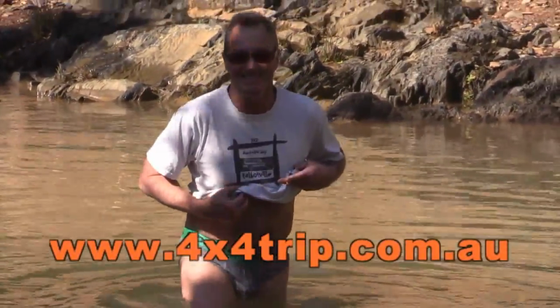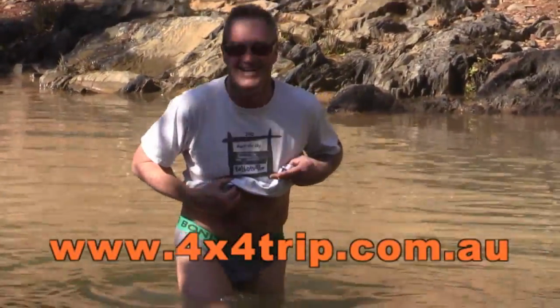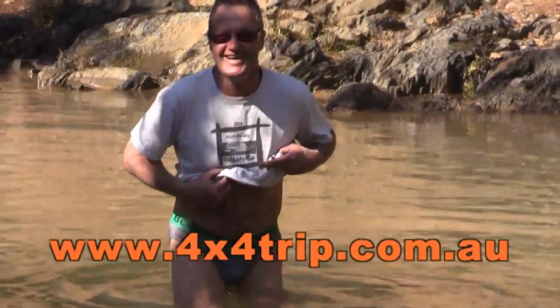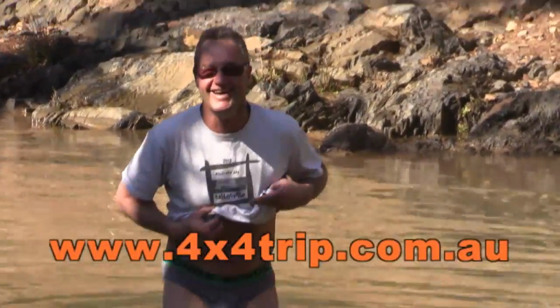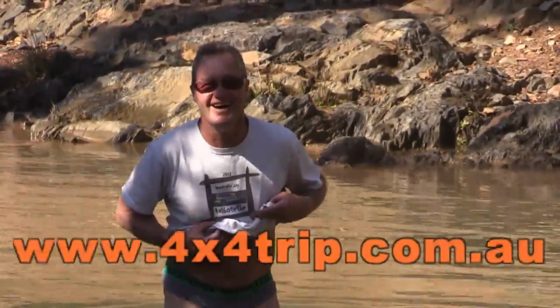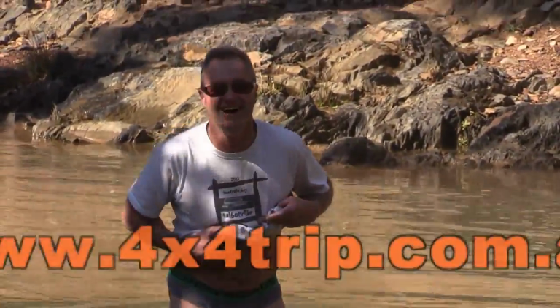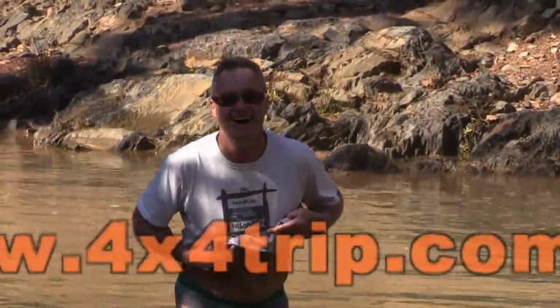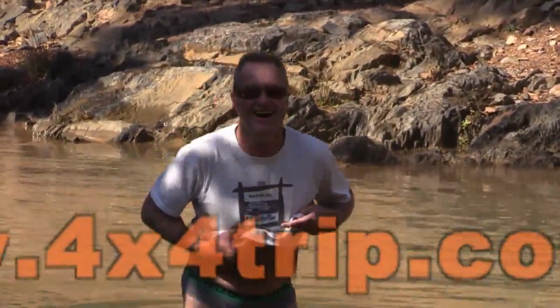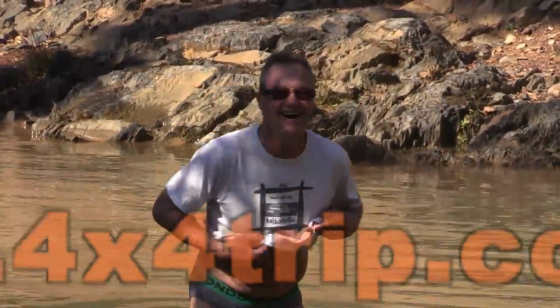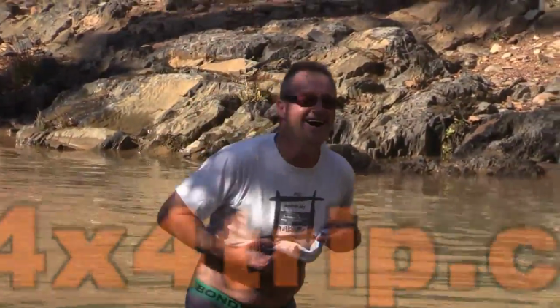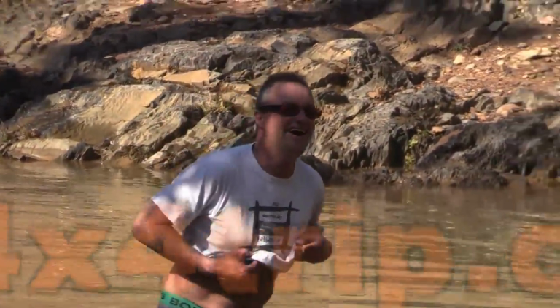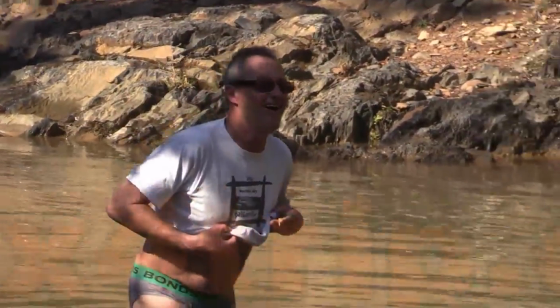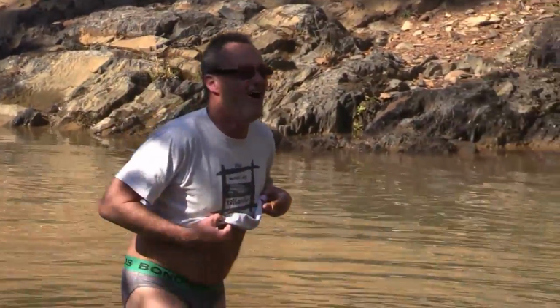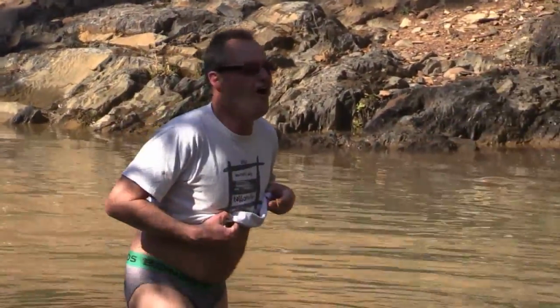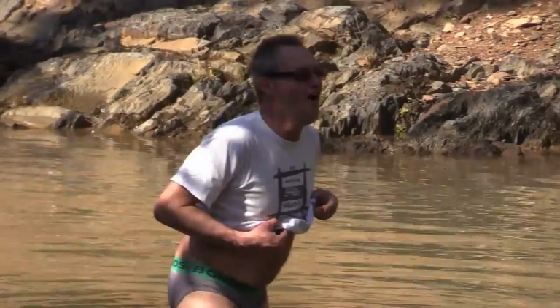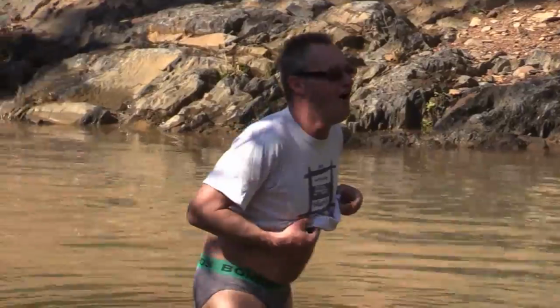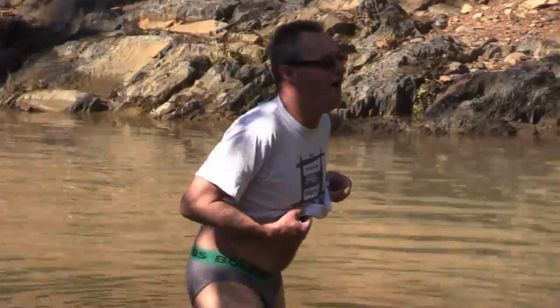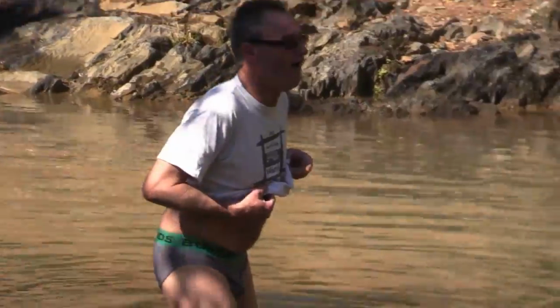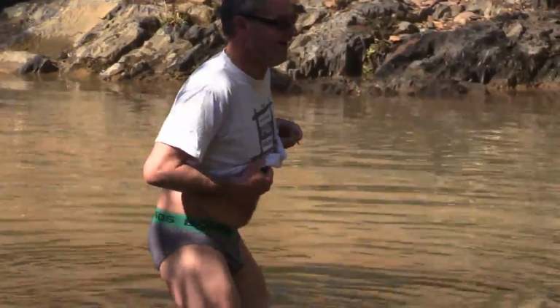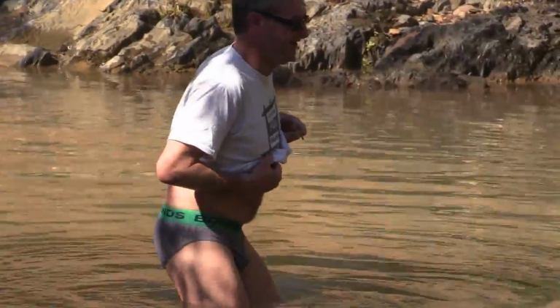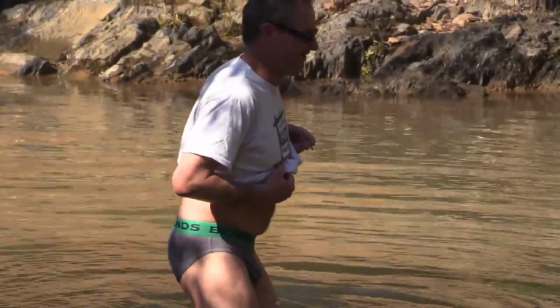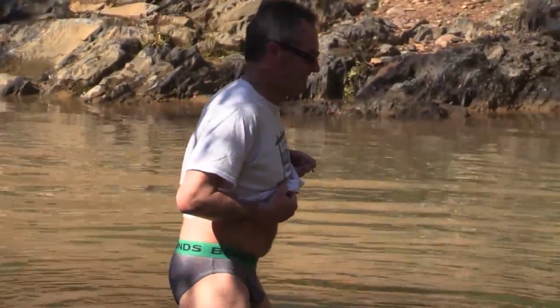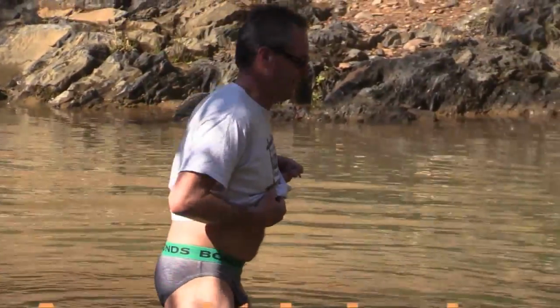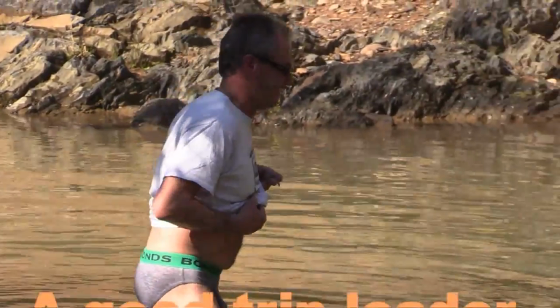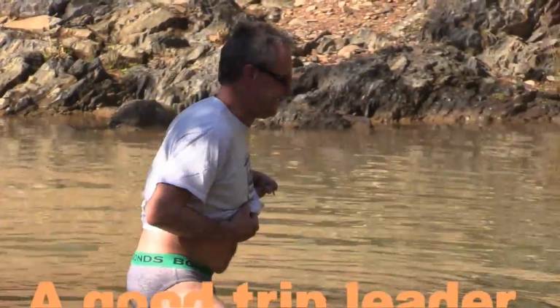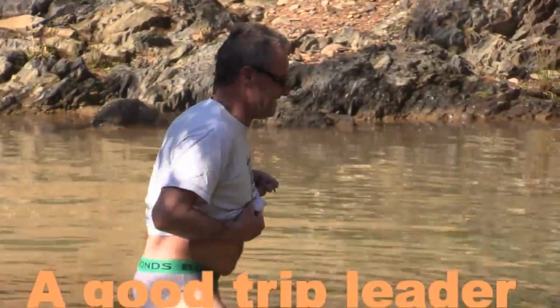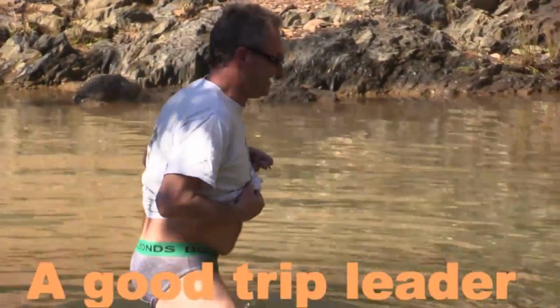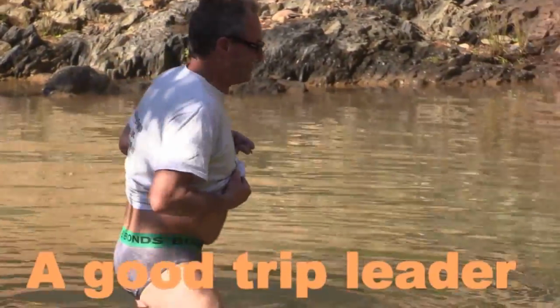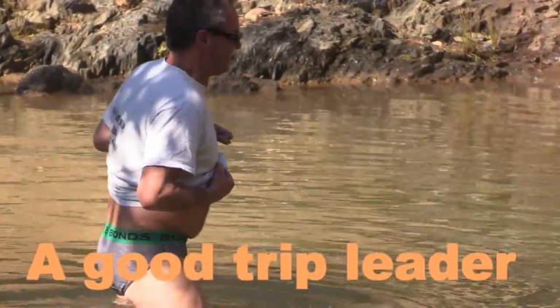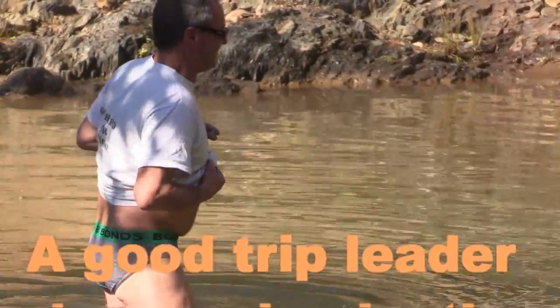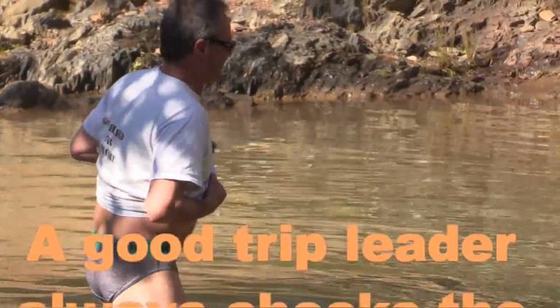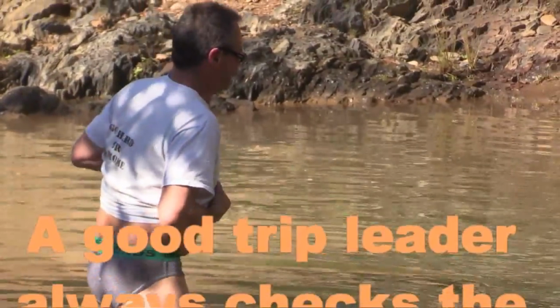Now this is one way to check a river crossing. The best way I've found is to let some other foot do it.